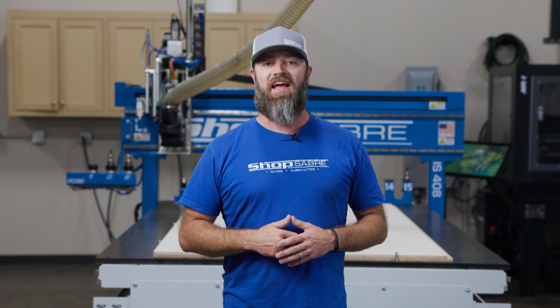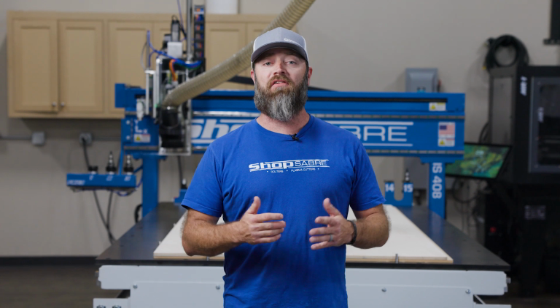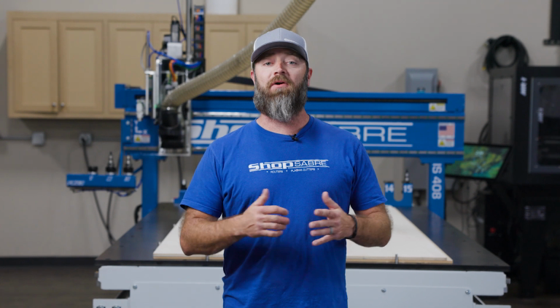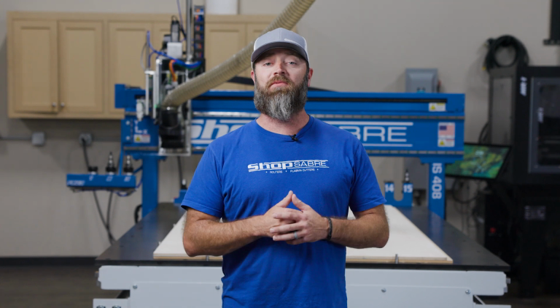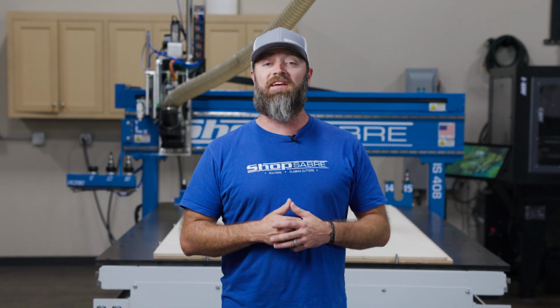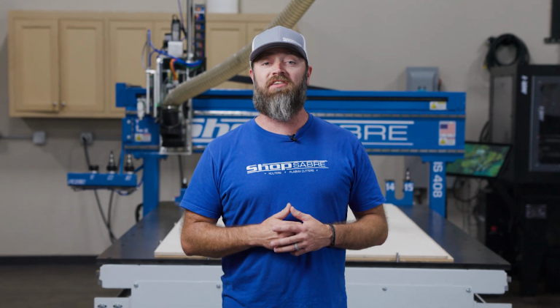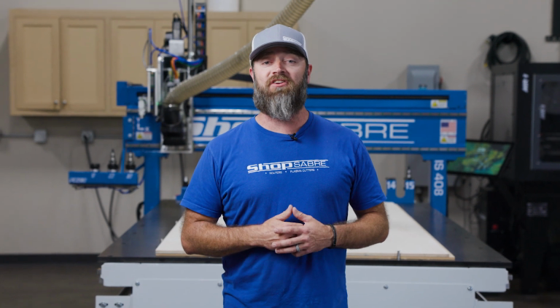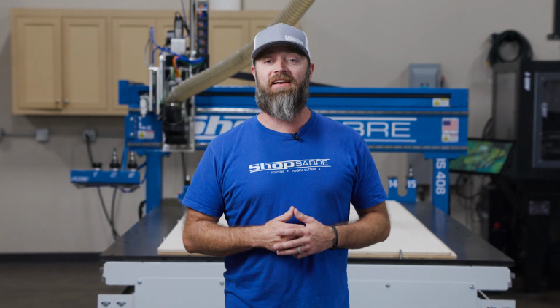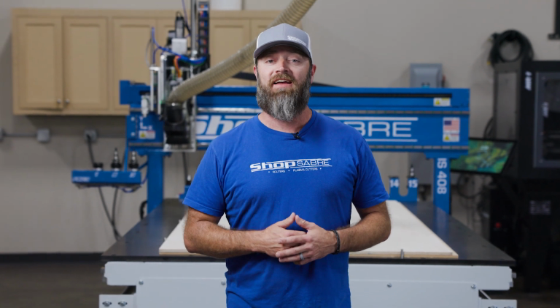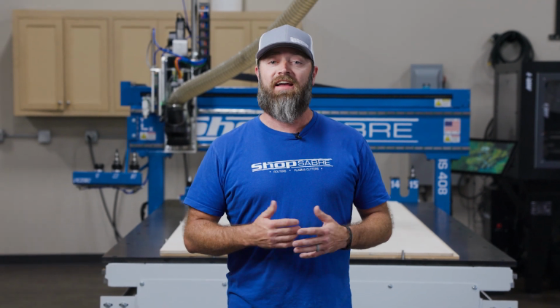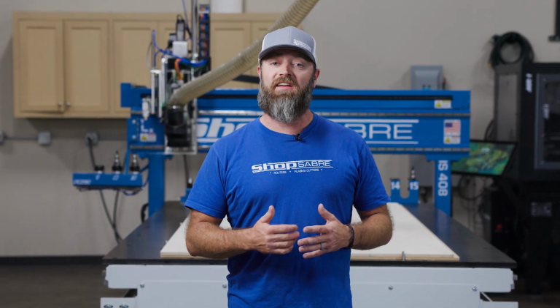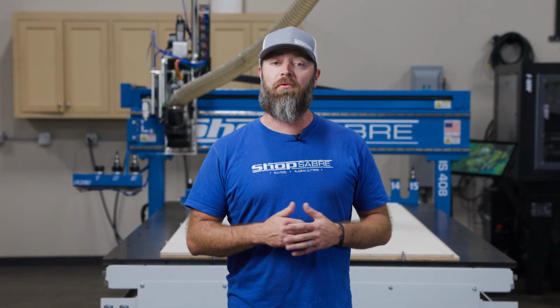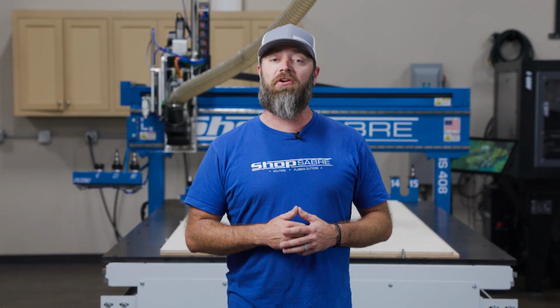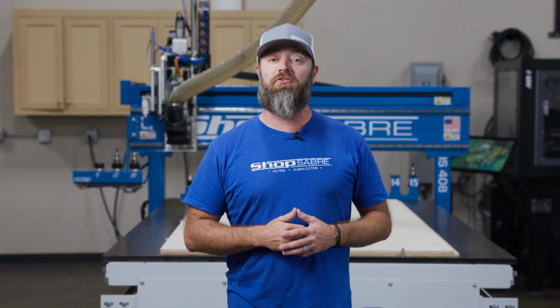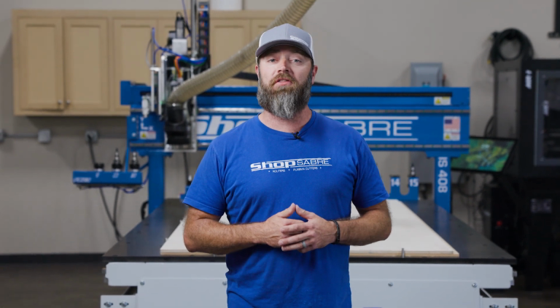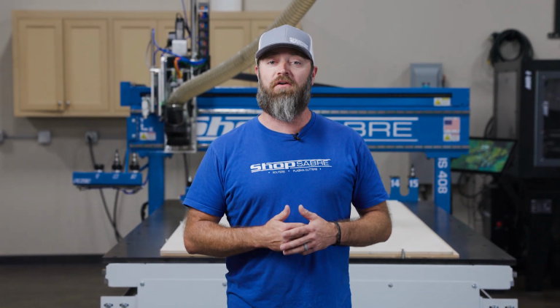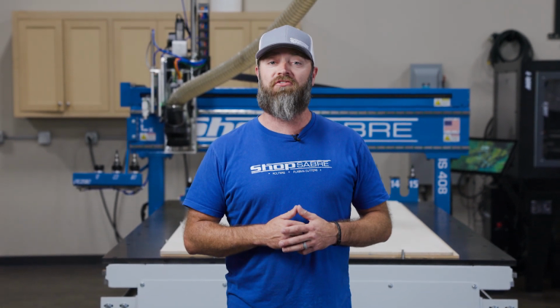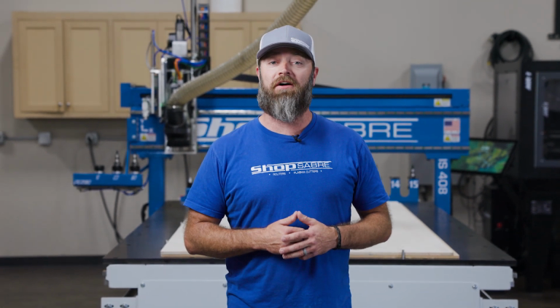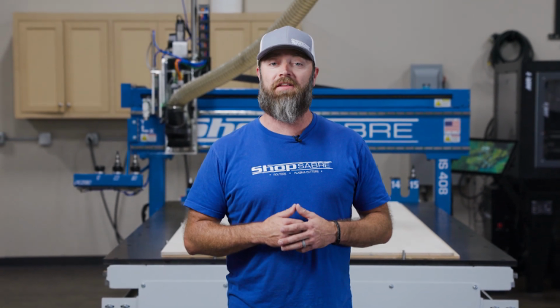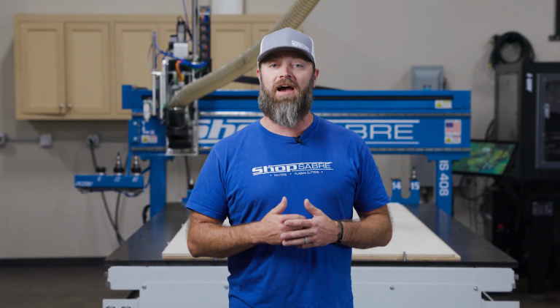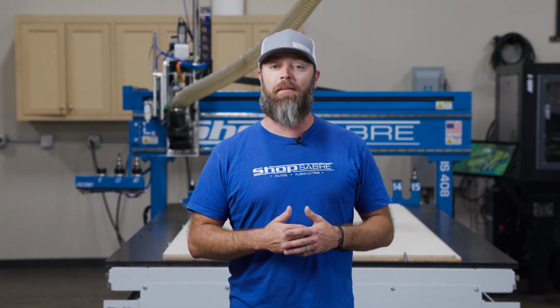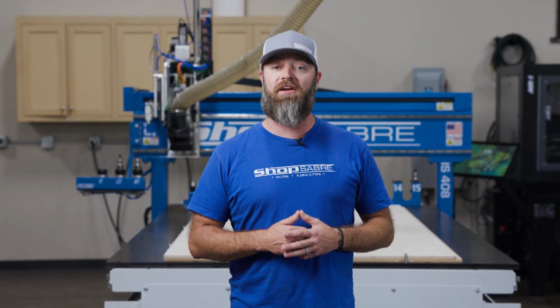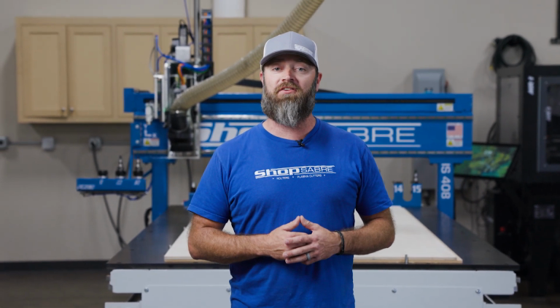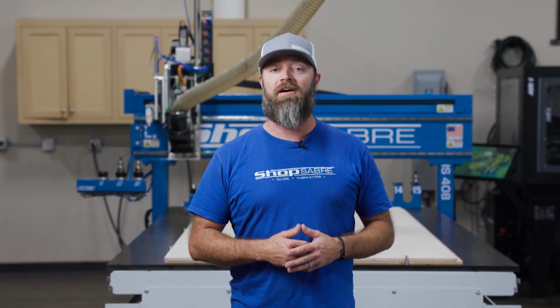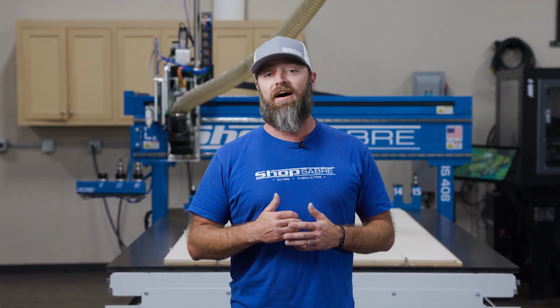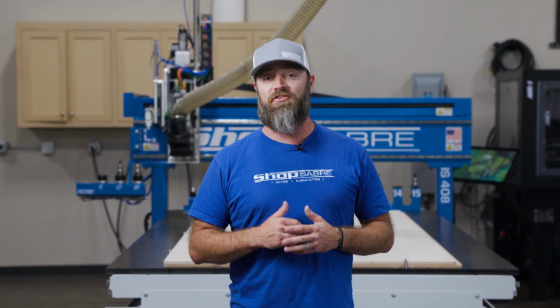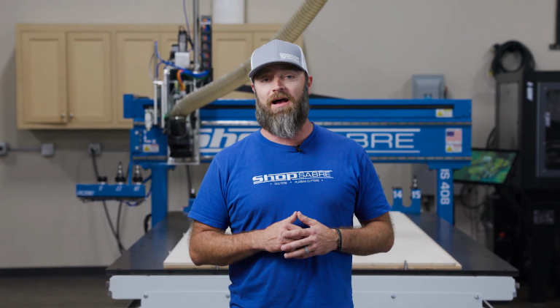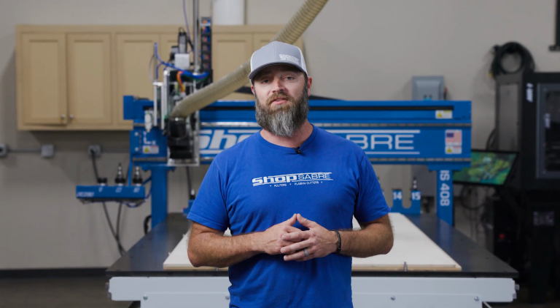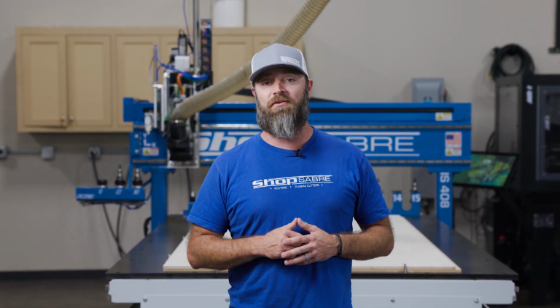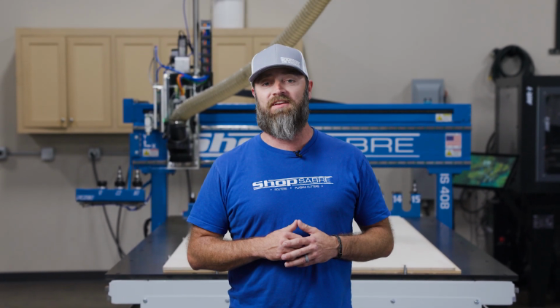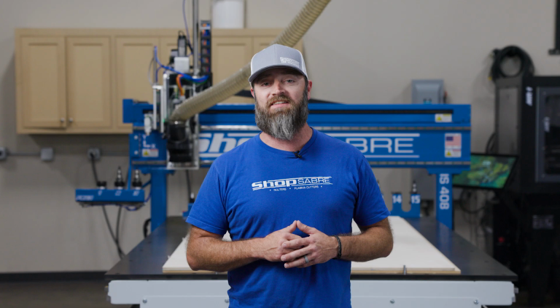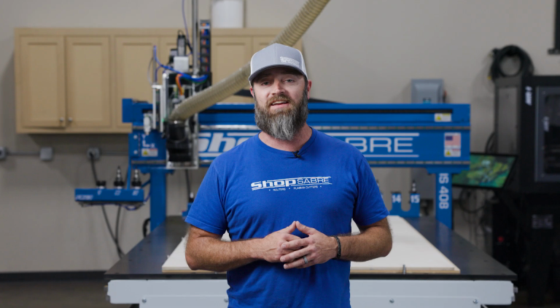Hey everyone, I'm Sean from C&C, and today we're going to show you the functionality of the Op Laser on the Shop Saver CNC.